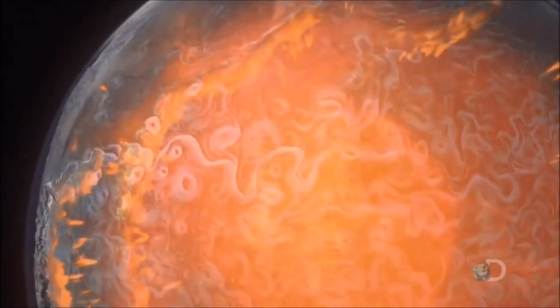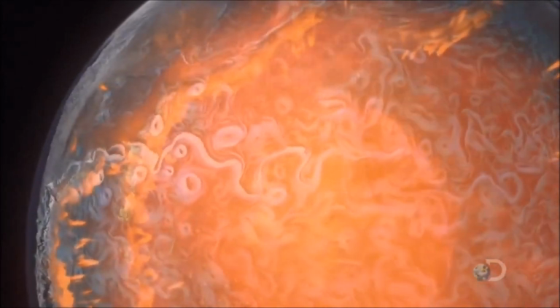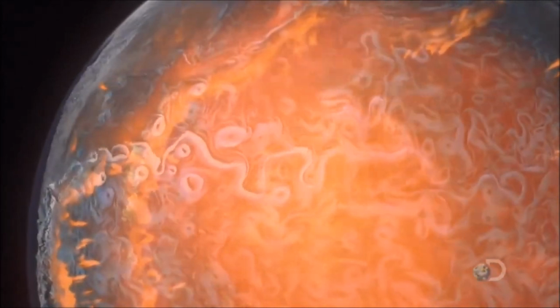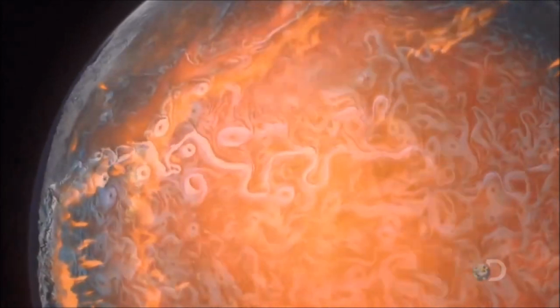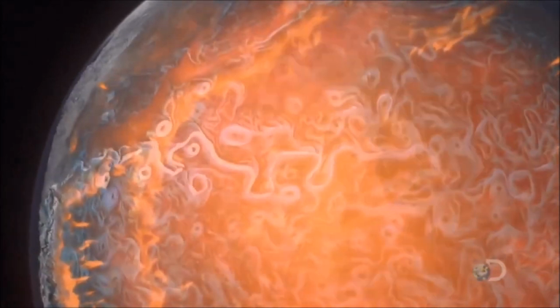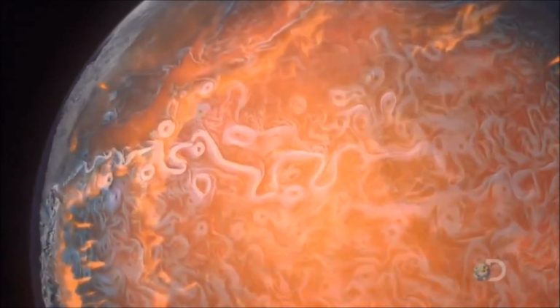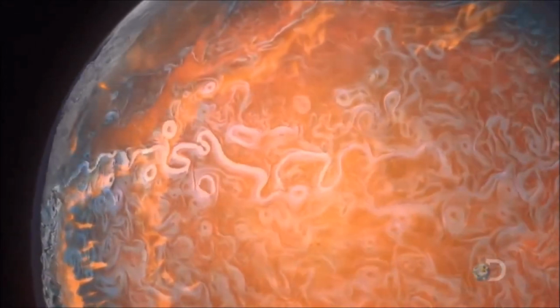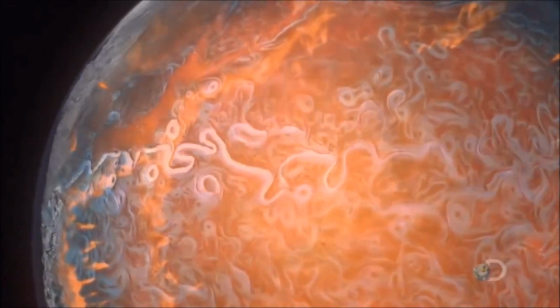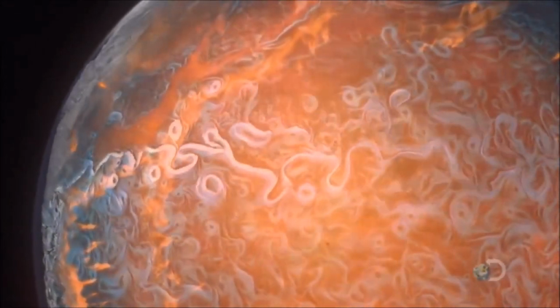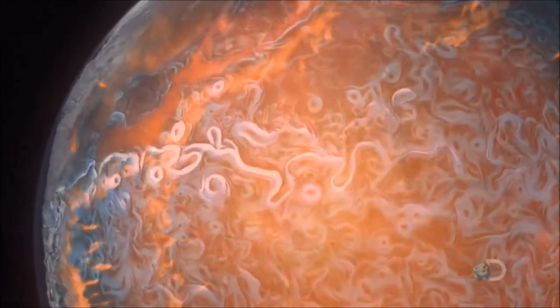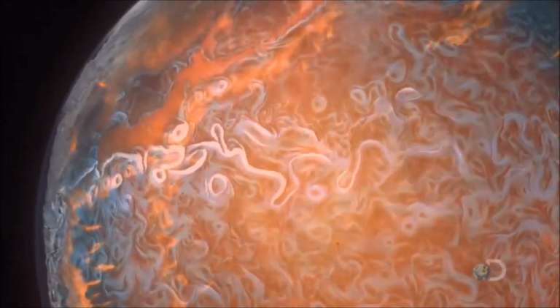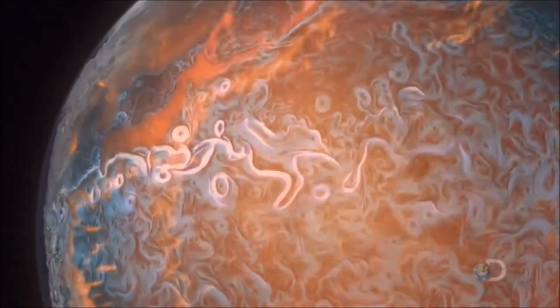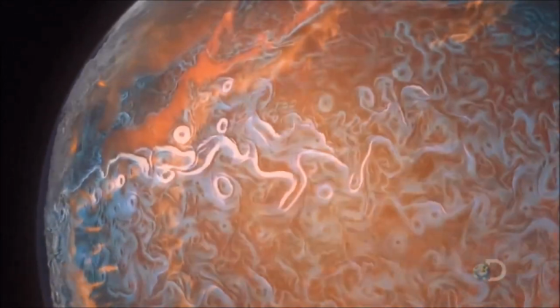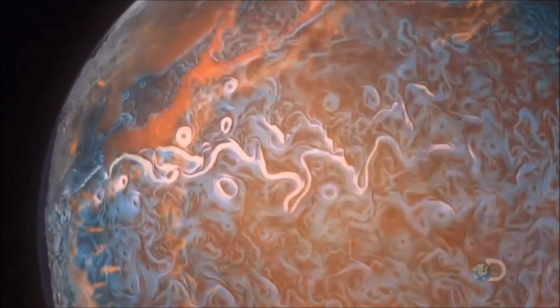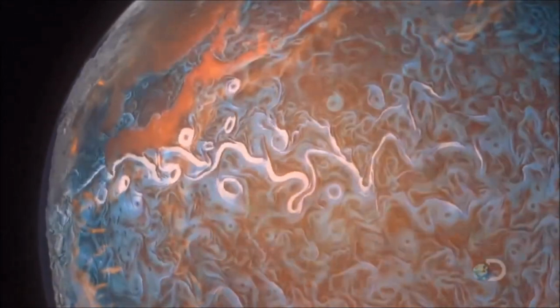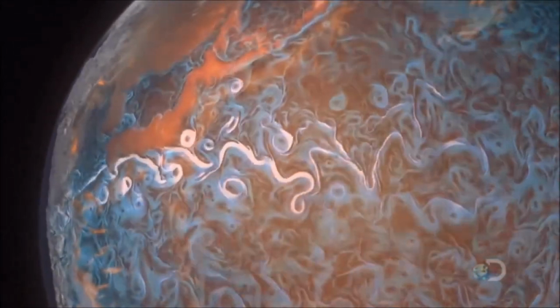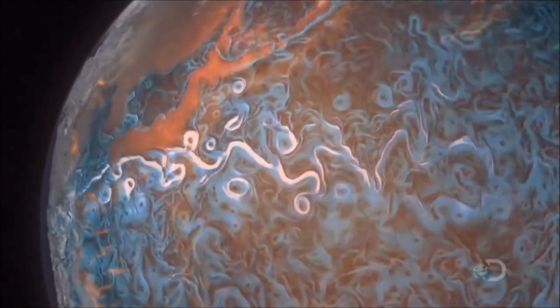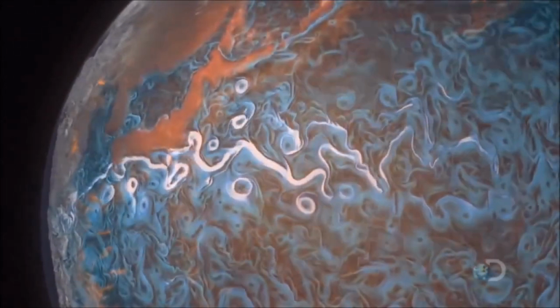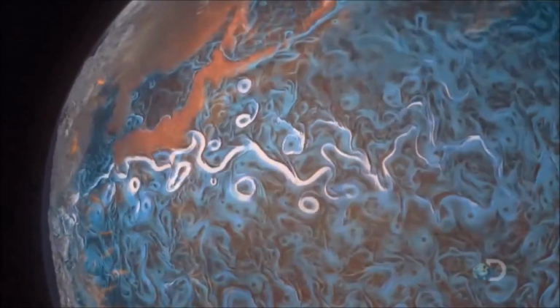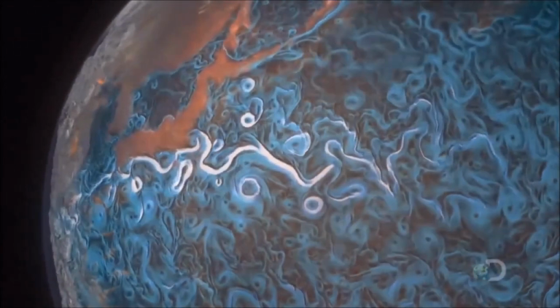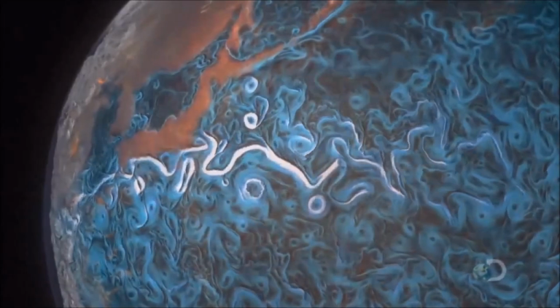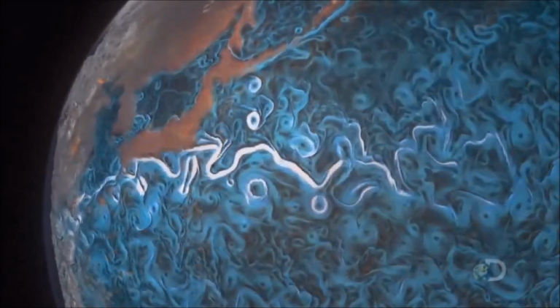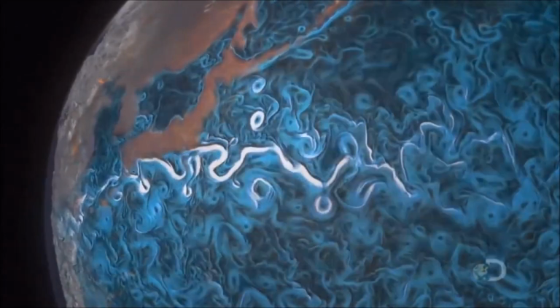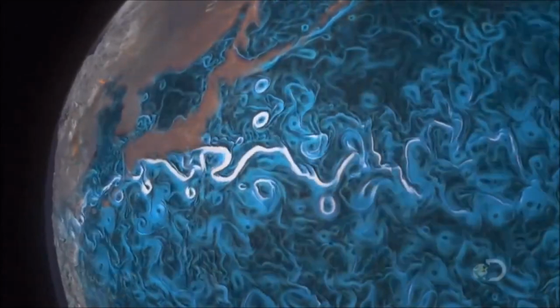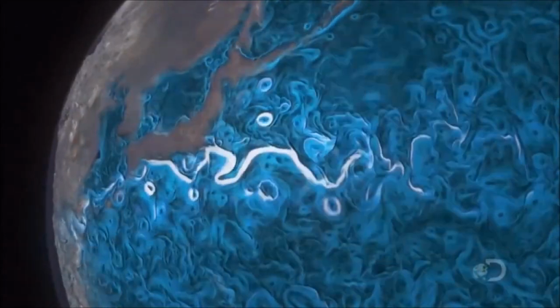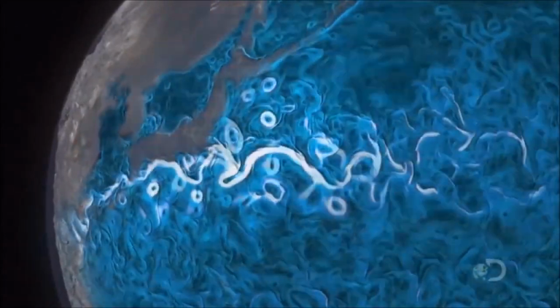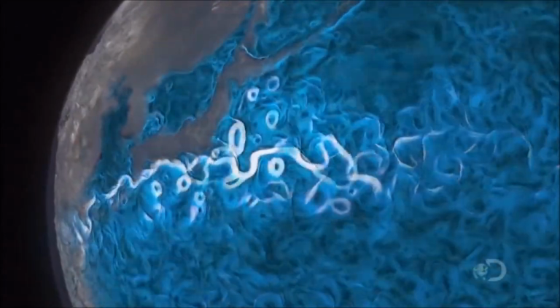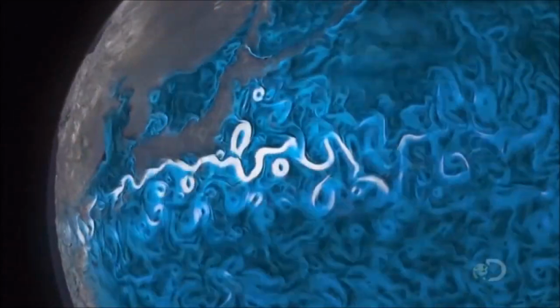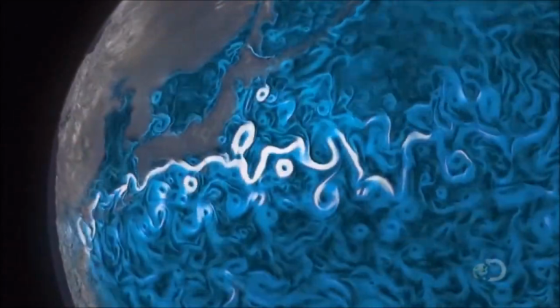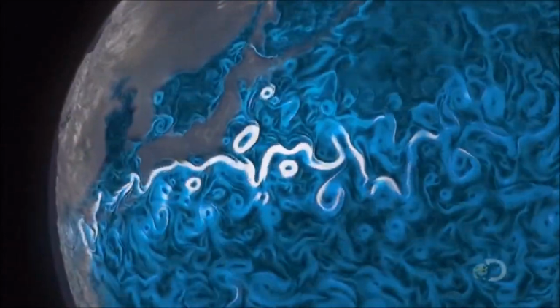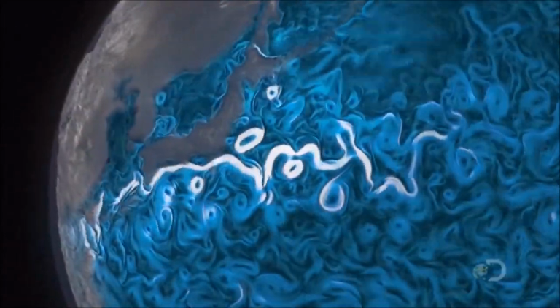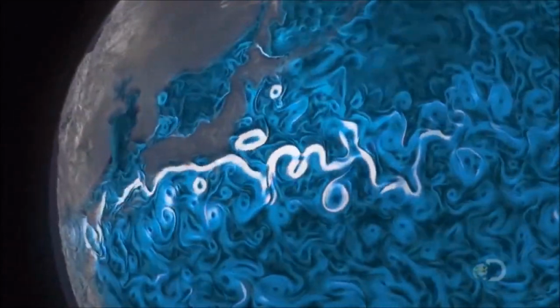The Earth's surface is like the skin of a raindrop, and it's inherently unstable.